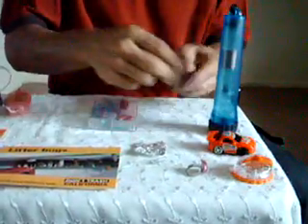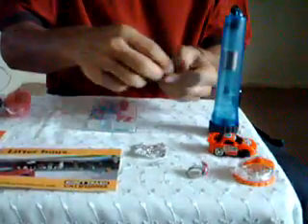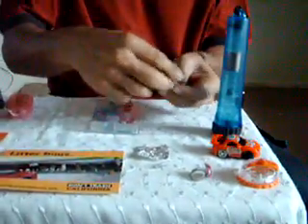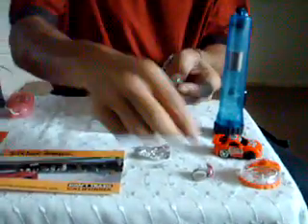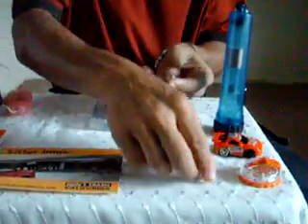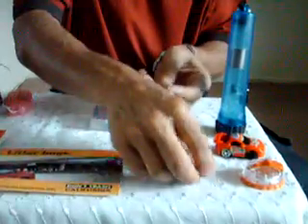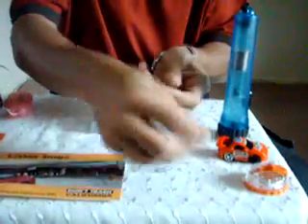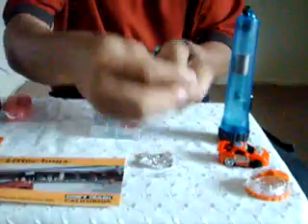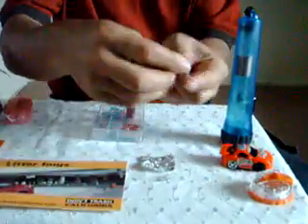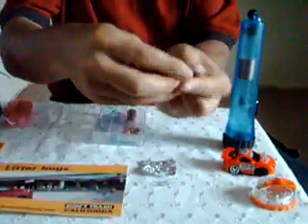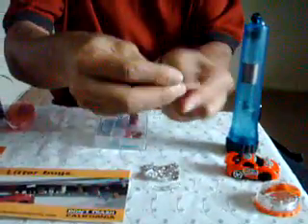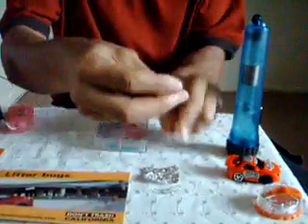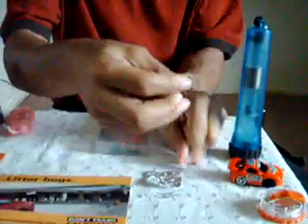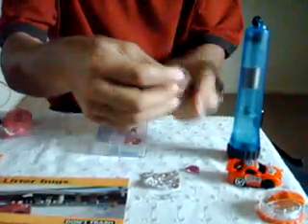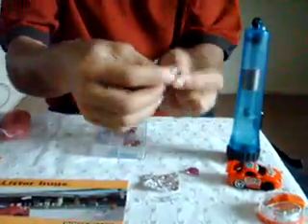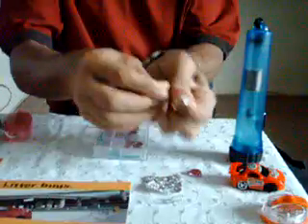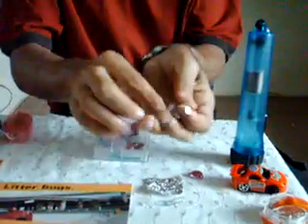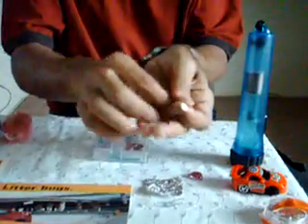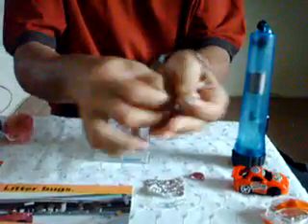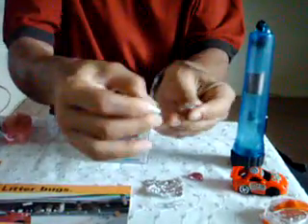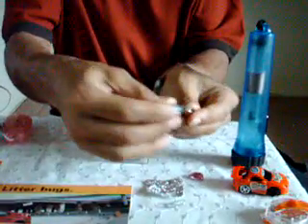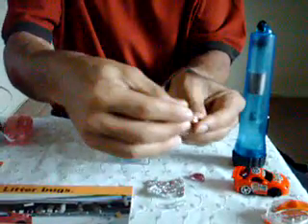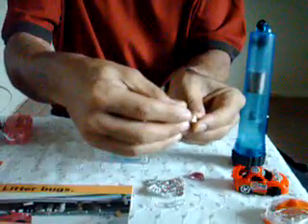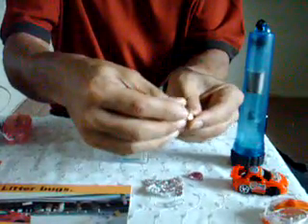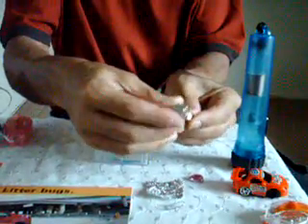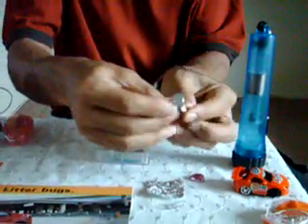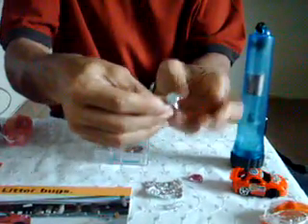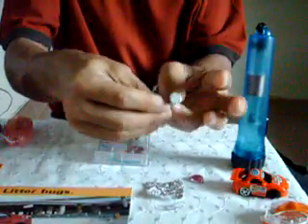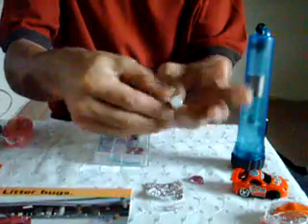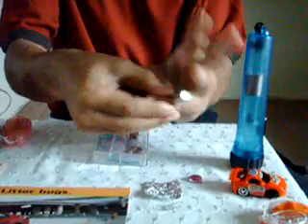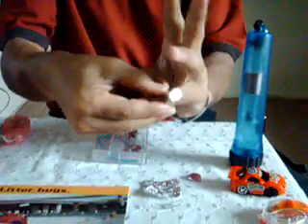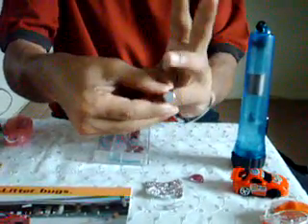If you want to be sneaky, take a little toy ring, put the magnet on top, and now you have a power ring.